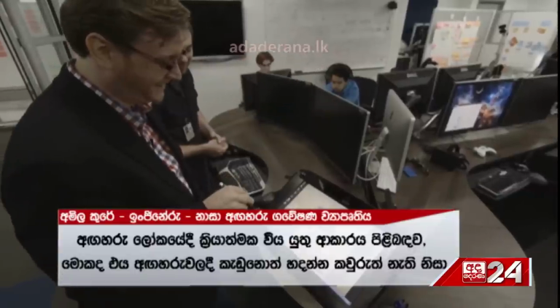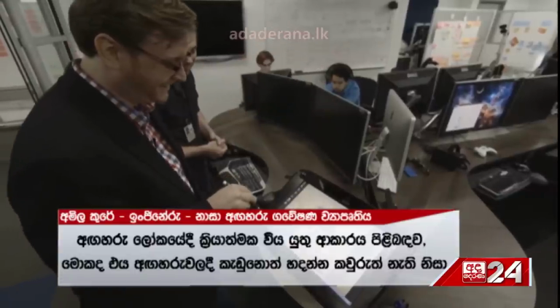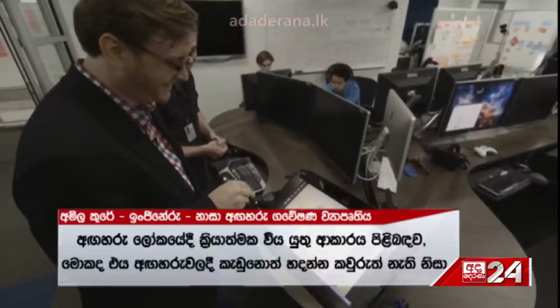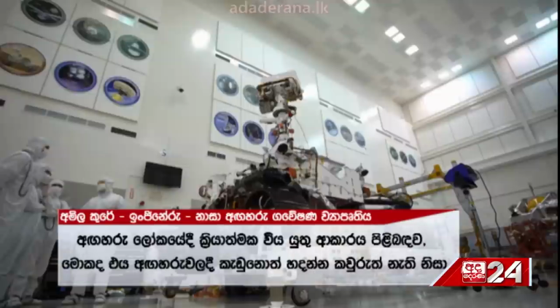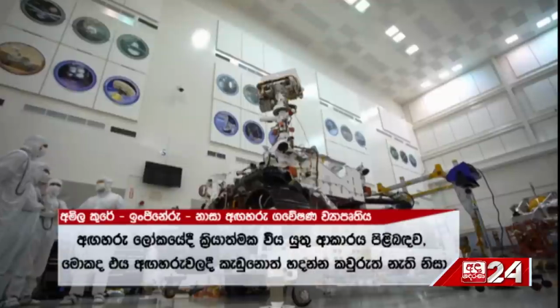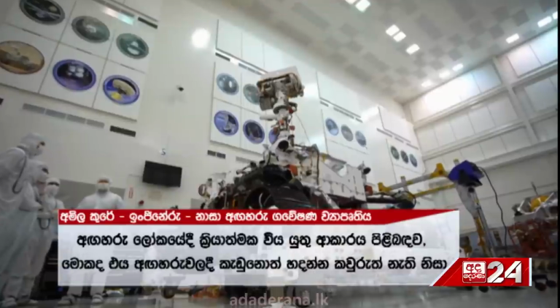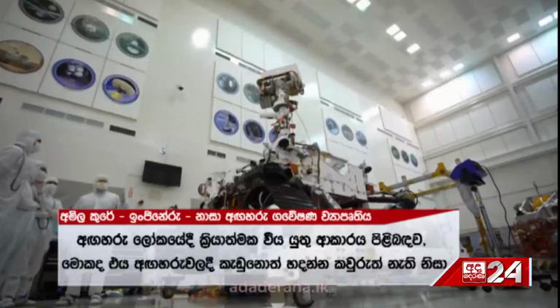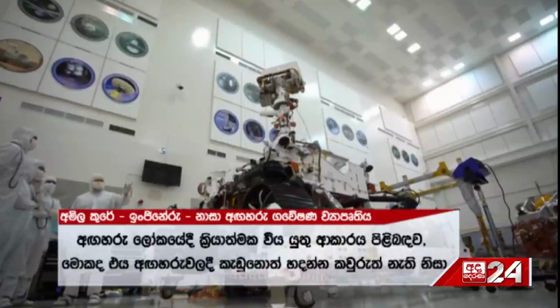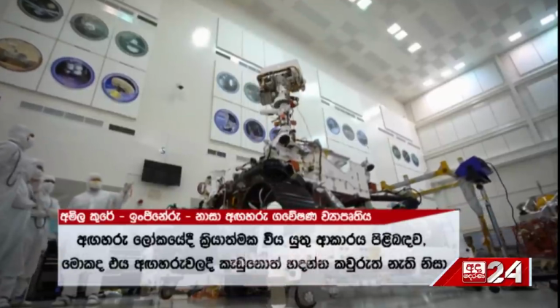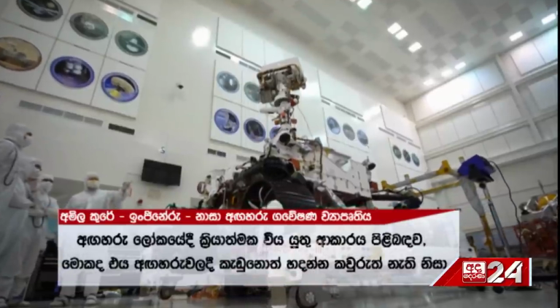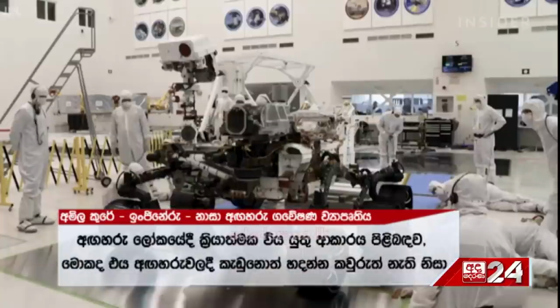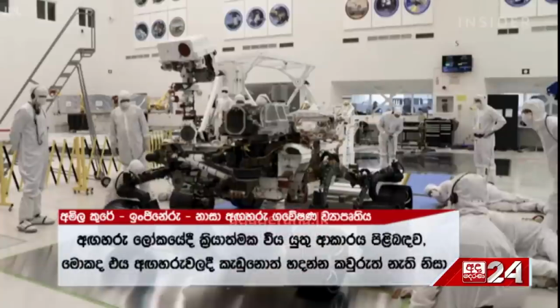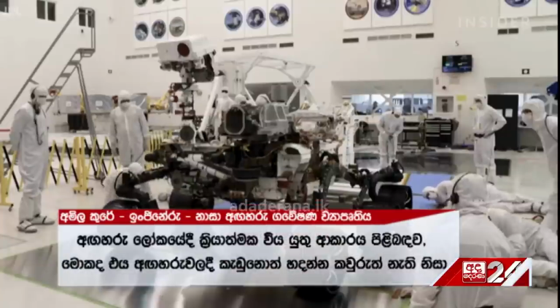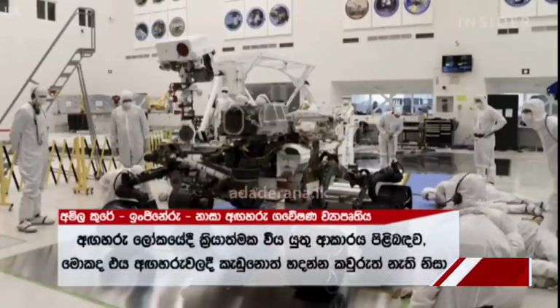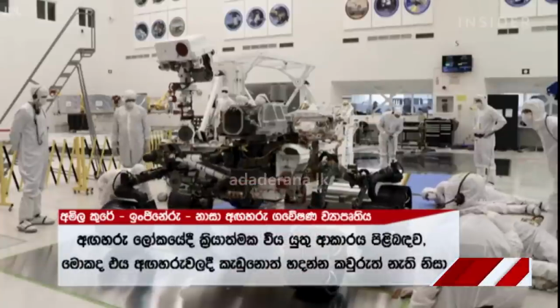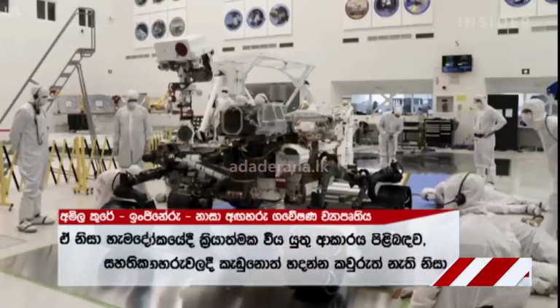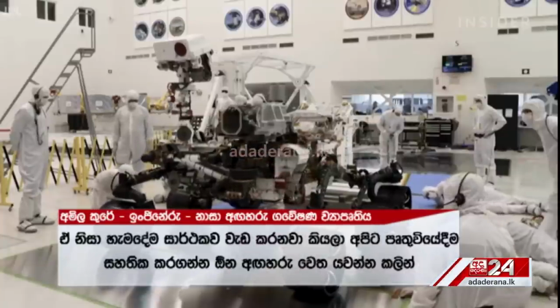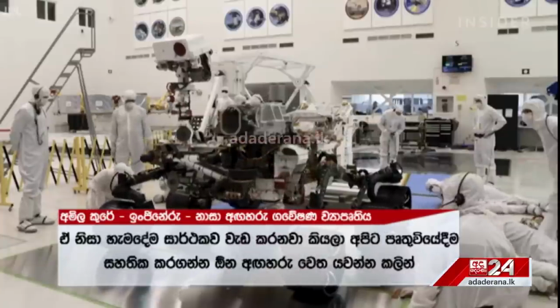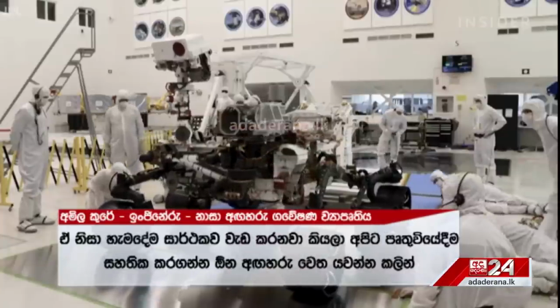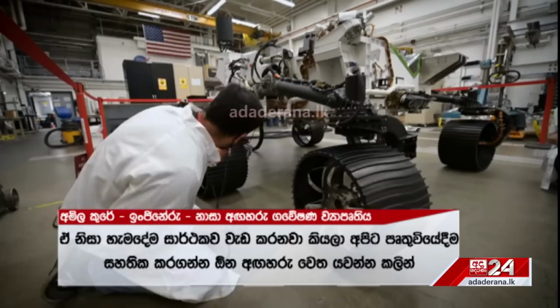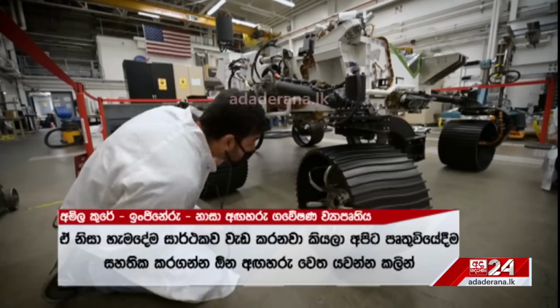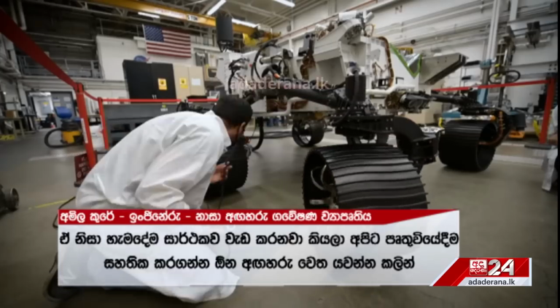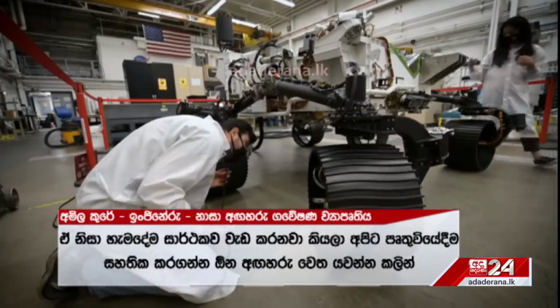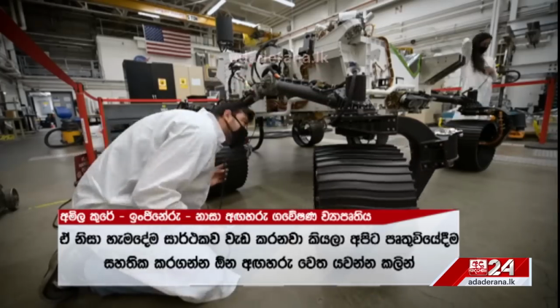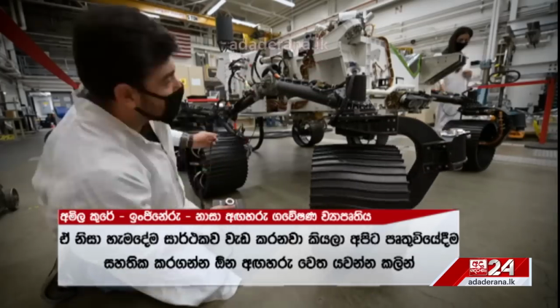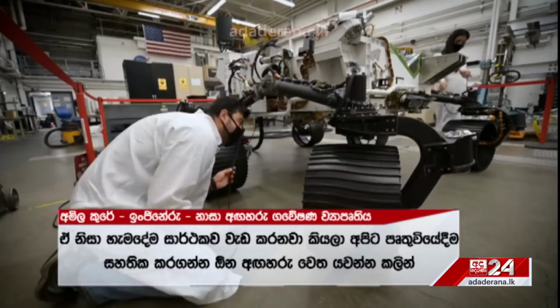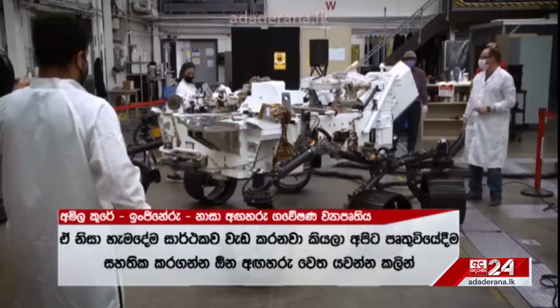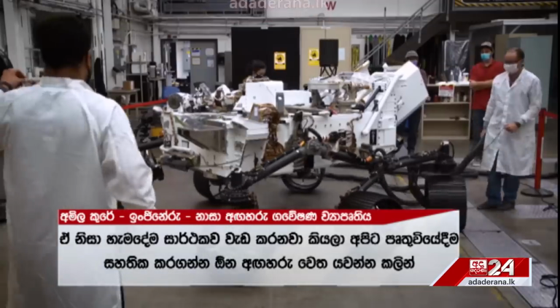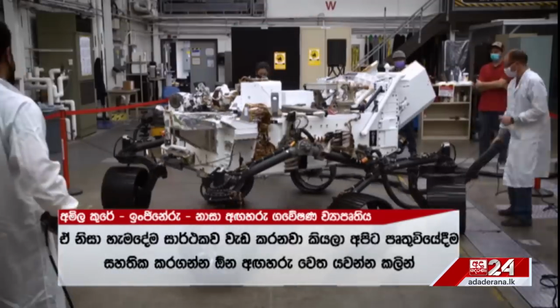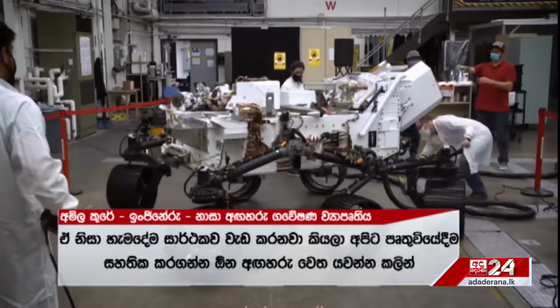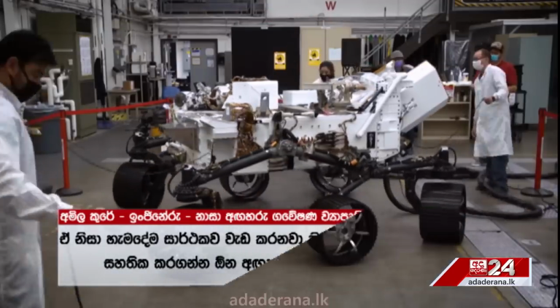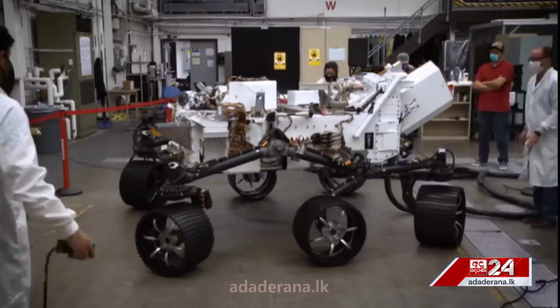Because once it breaks on Mars, there's no one to fix it. We want to make sure that everything works properly on Earth before we send it.